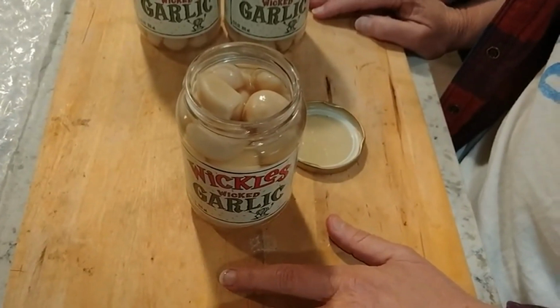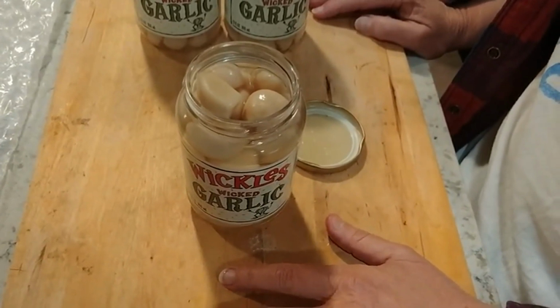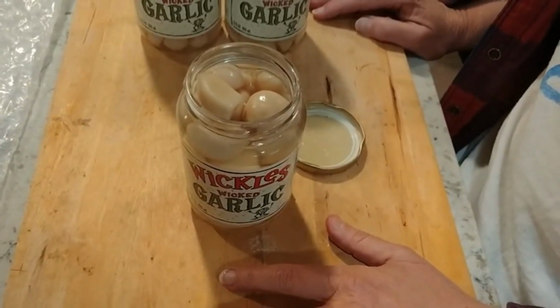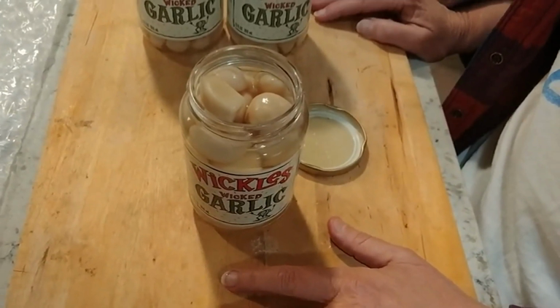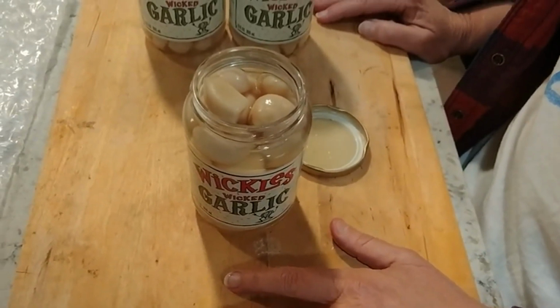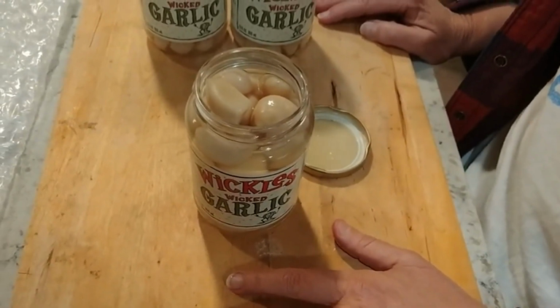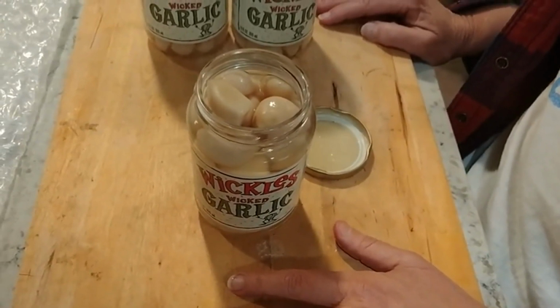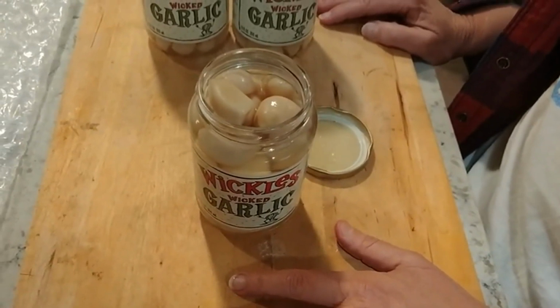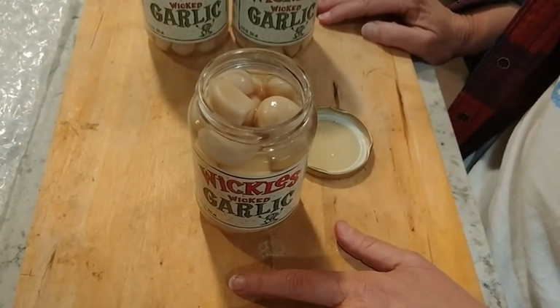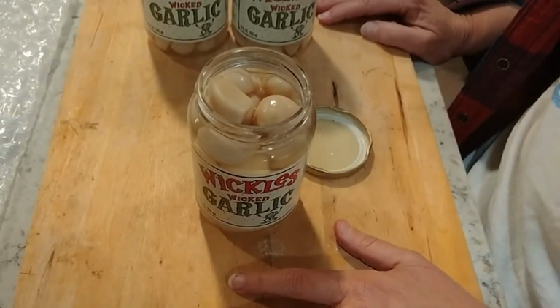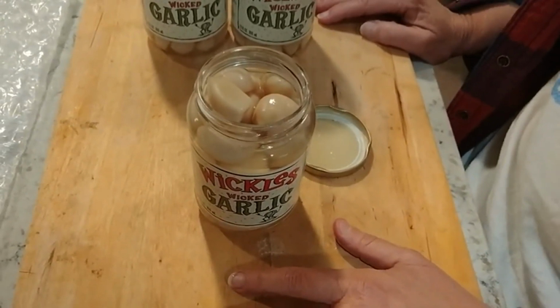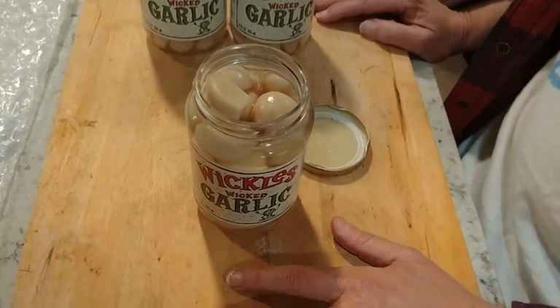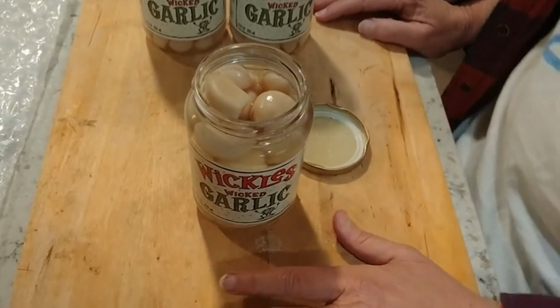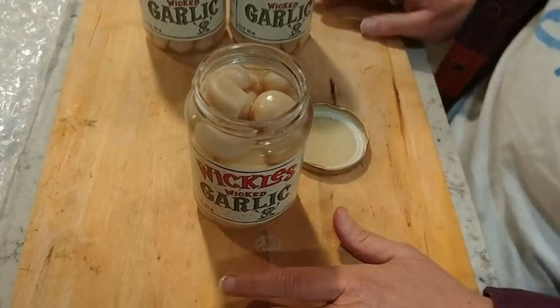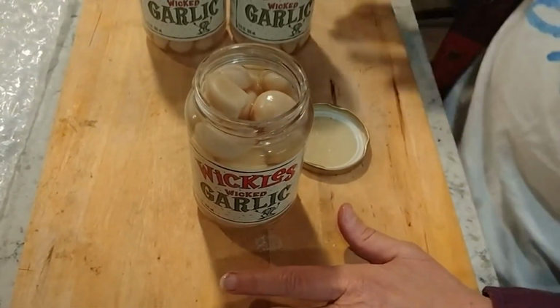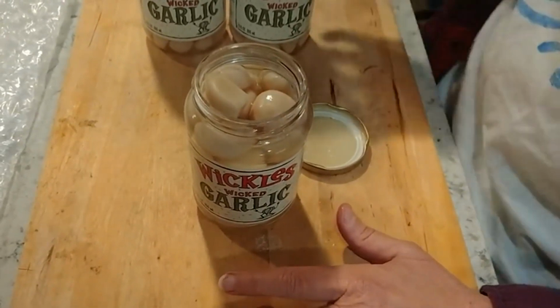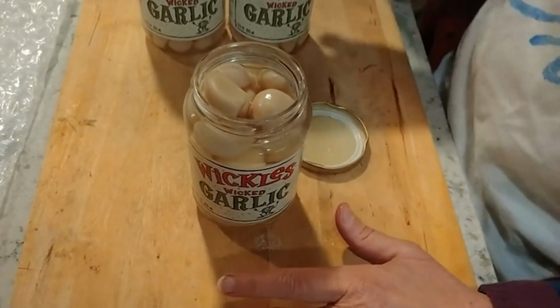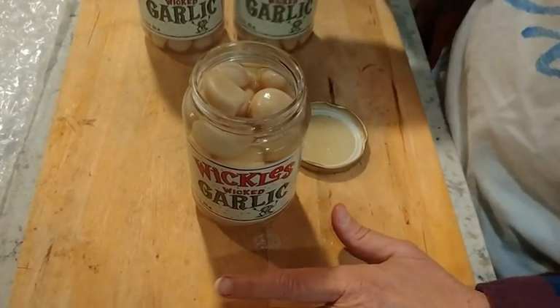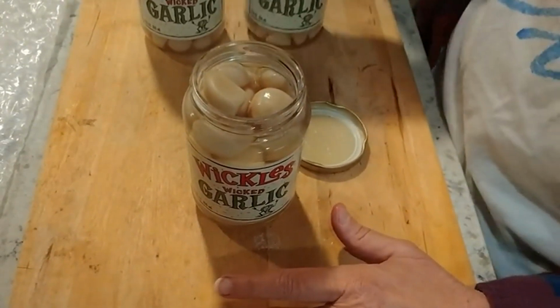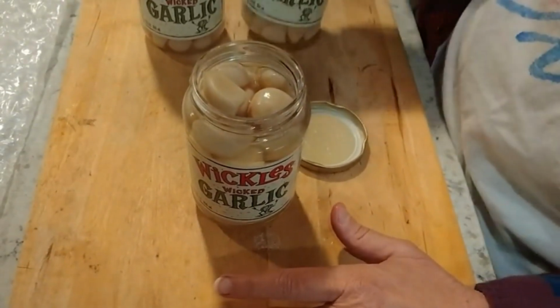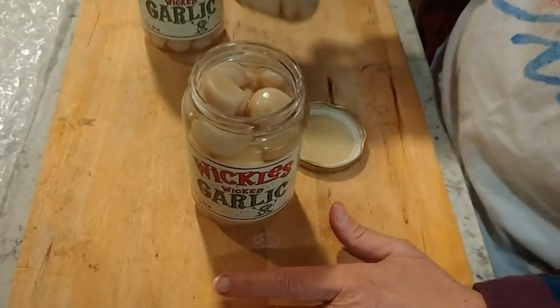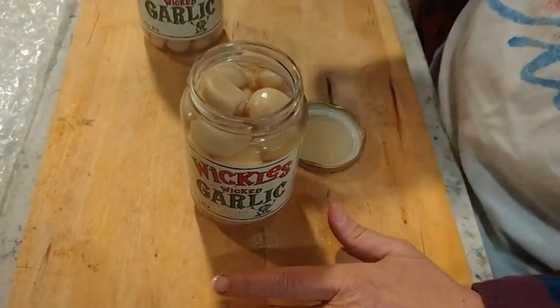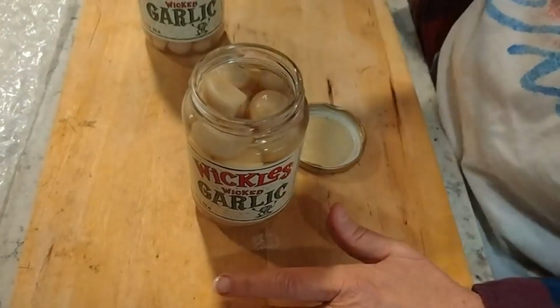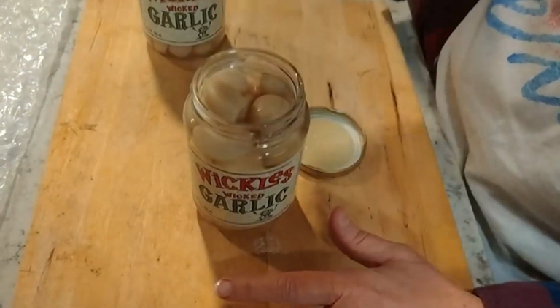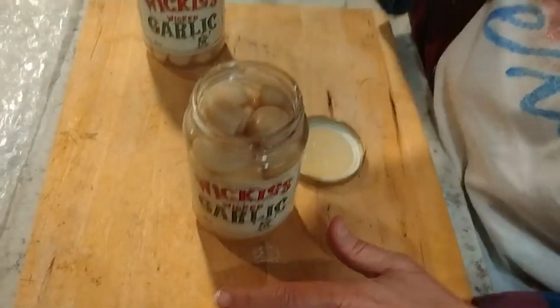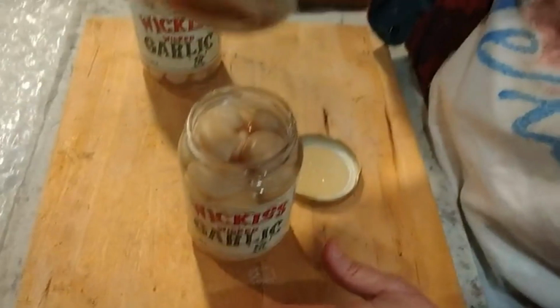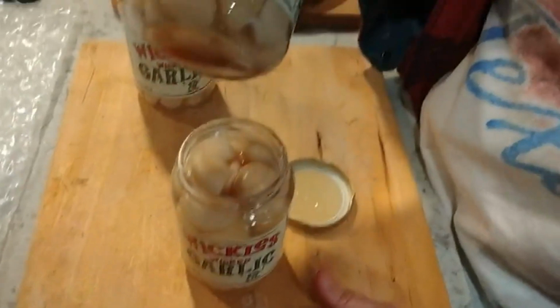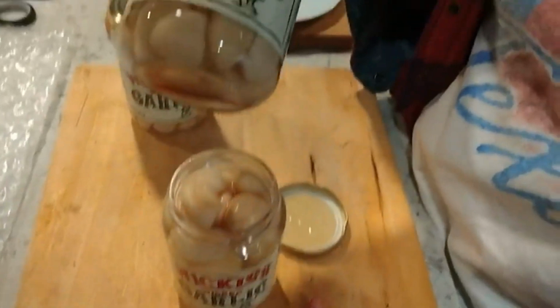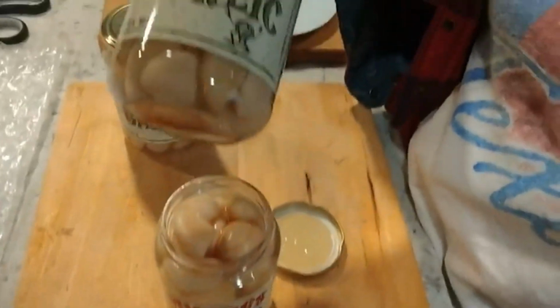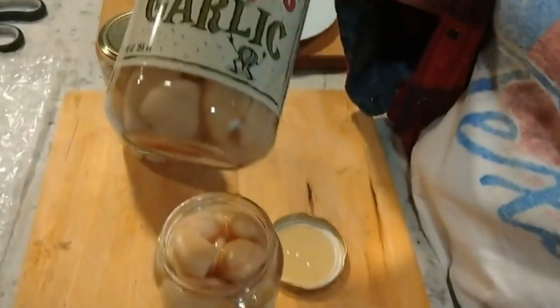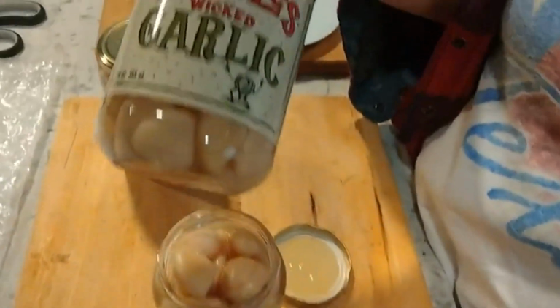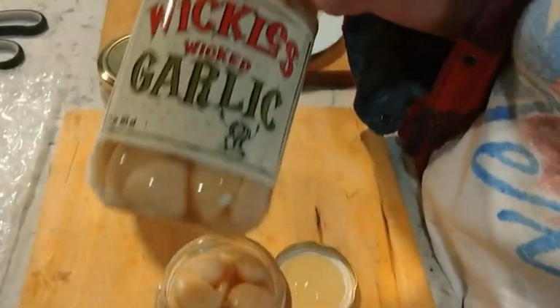I'm really impressed. Thank you, Wickles, for your wicked garlic.